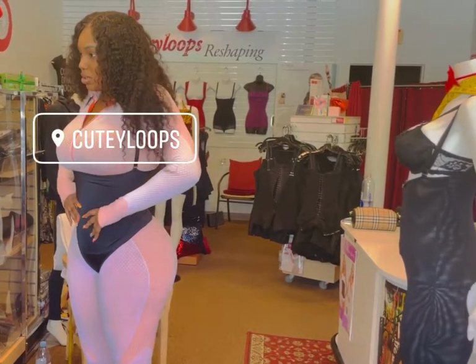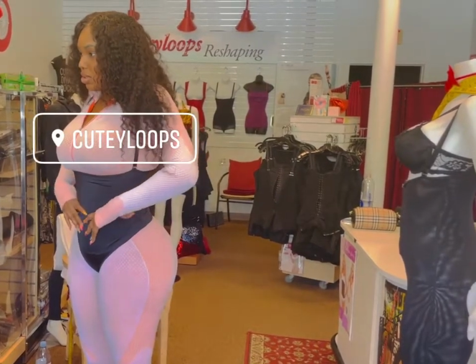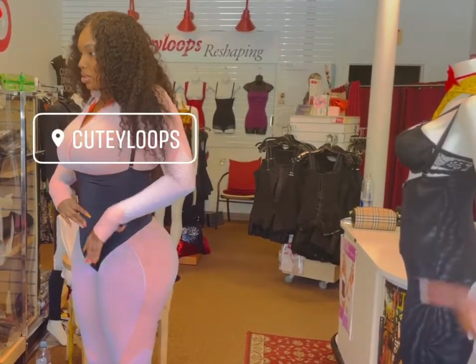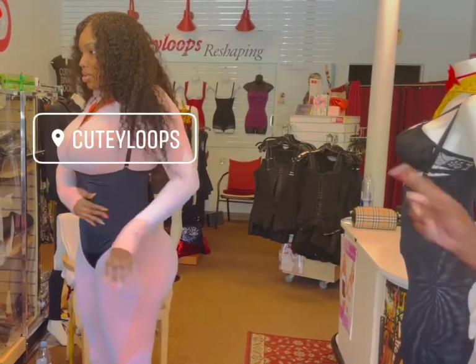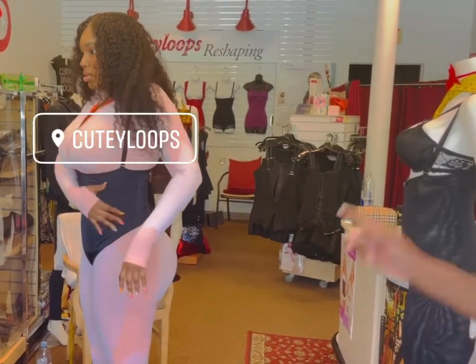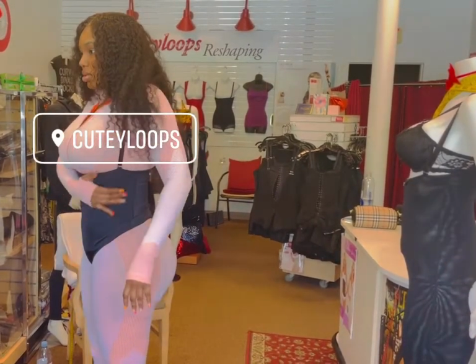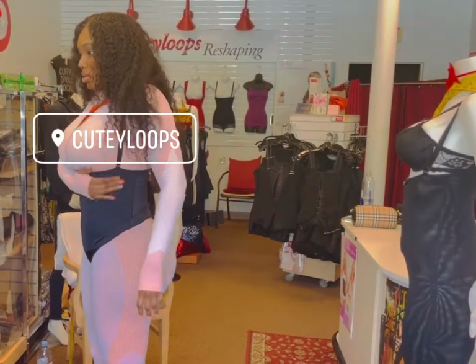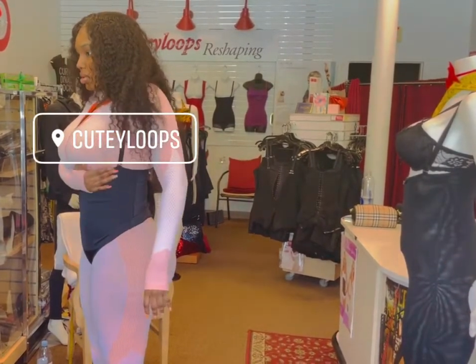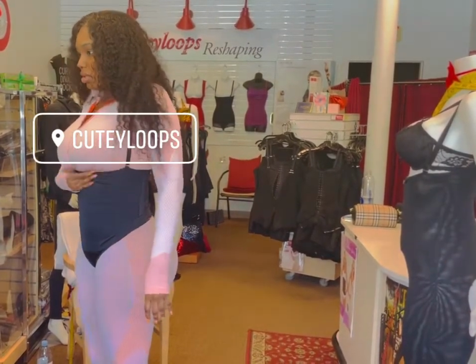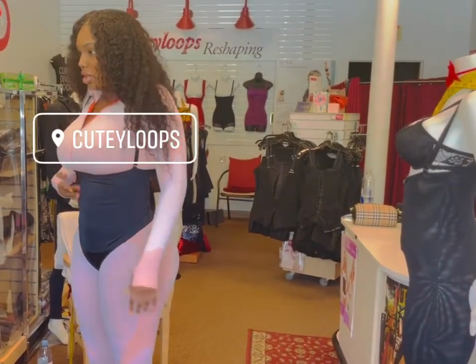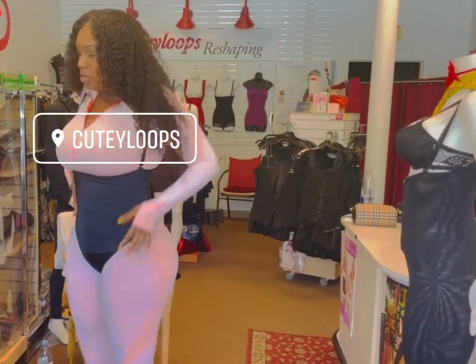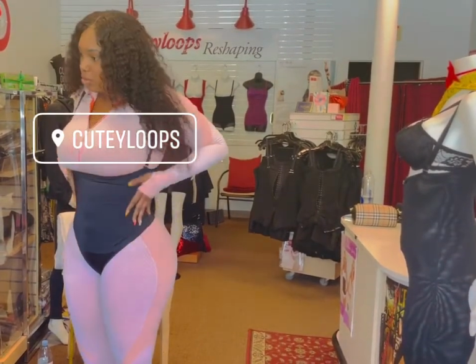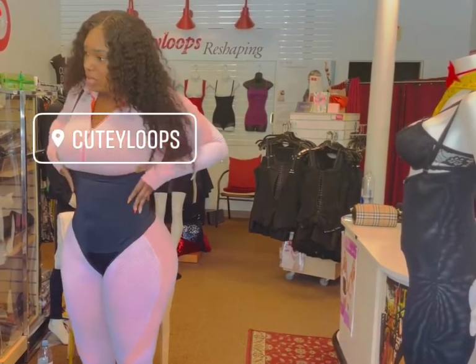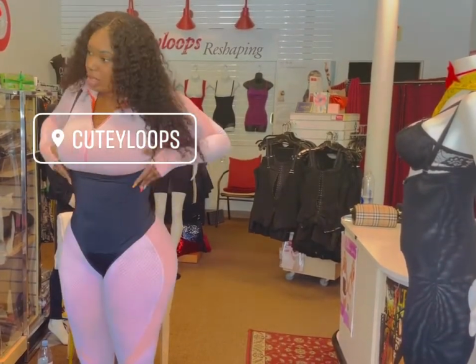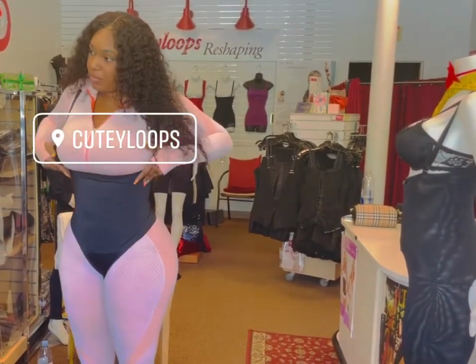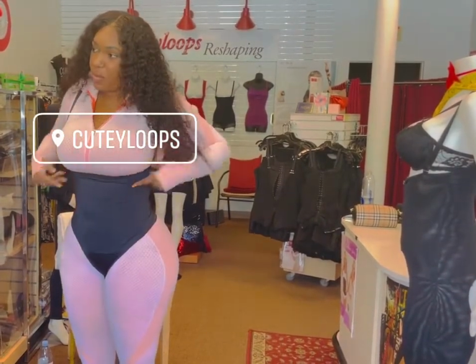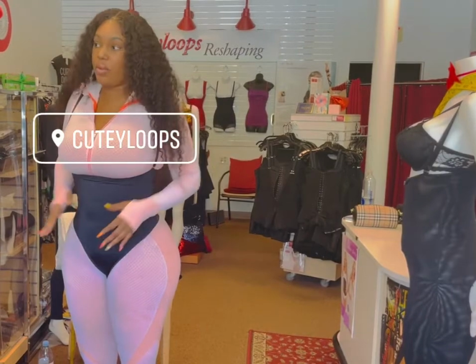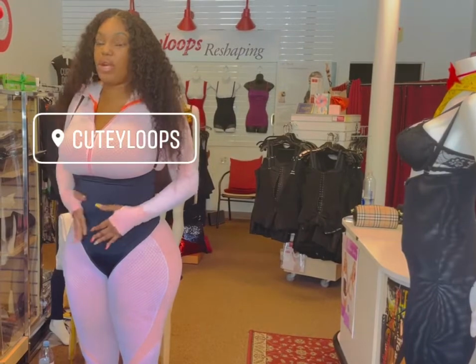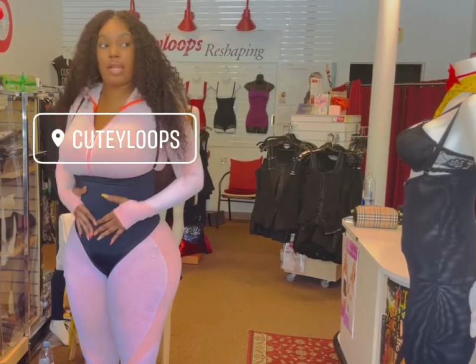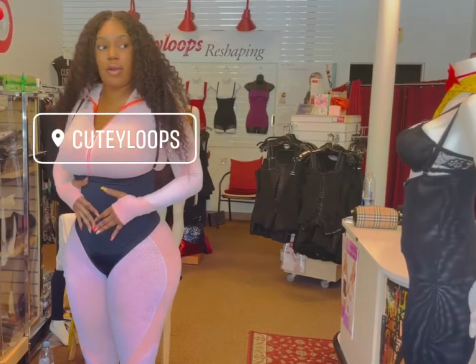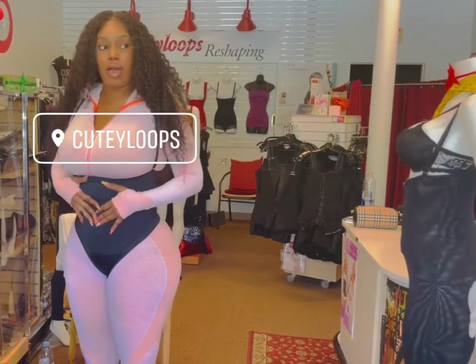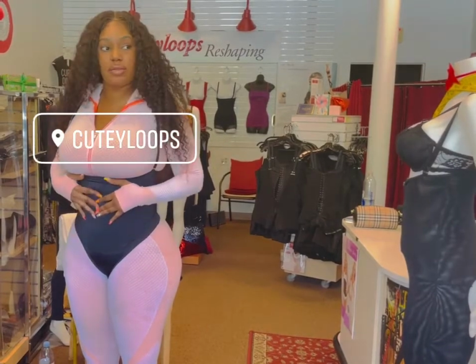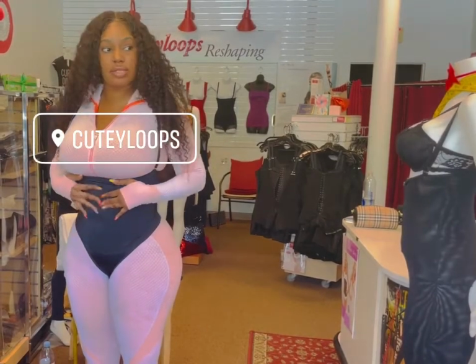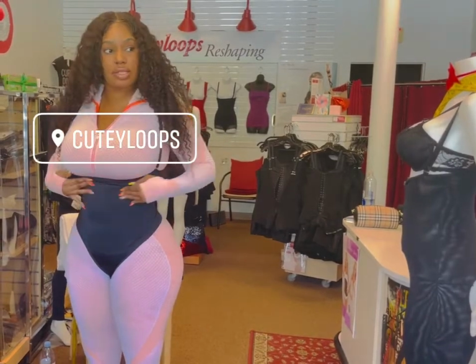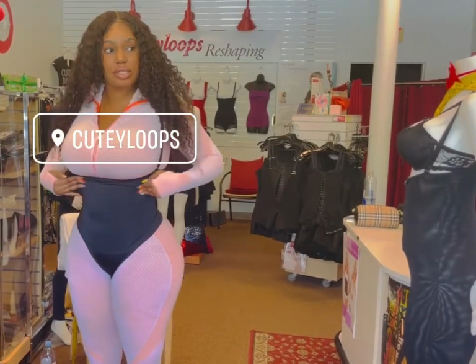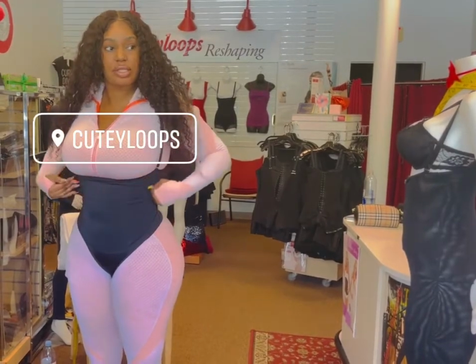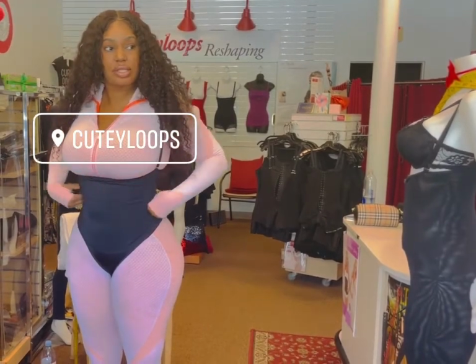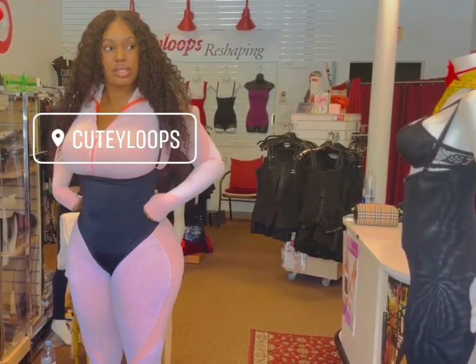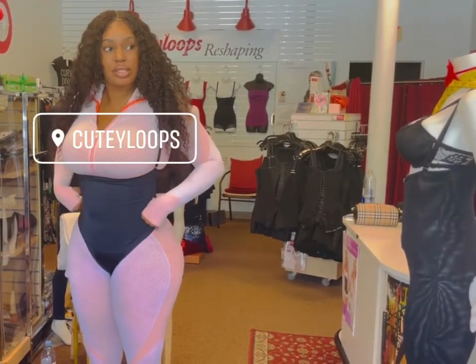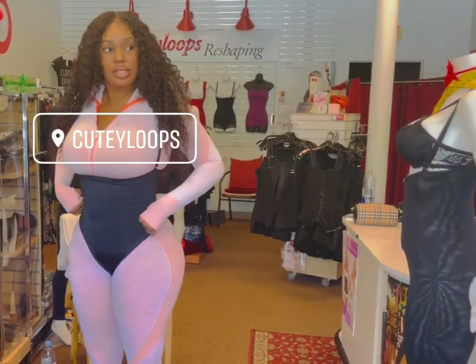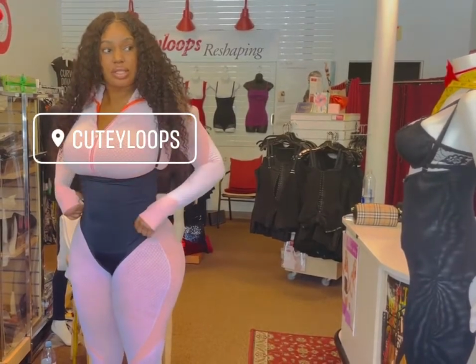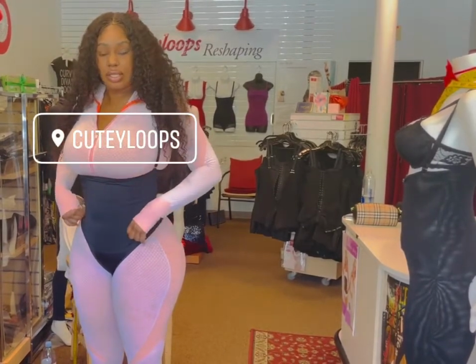One of them? Yeah, you can do one of these if you want to wear them to your club. Yeah, I need to wear them to your club.